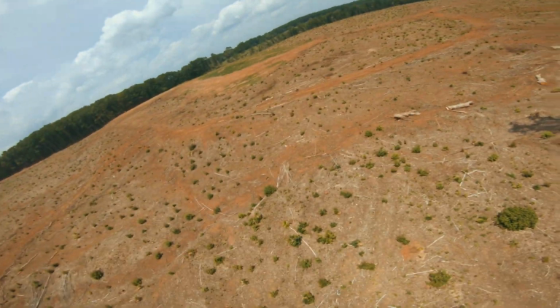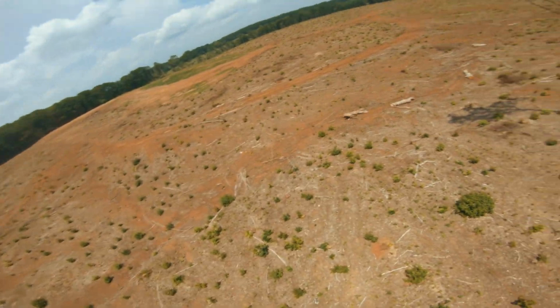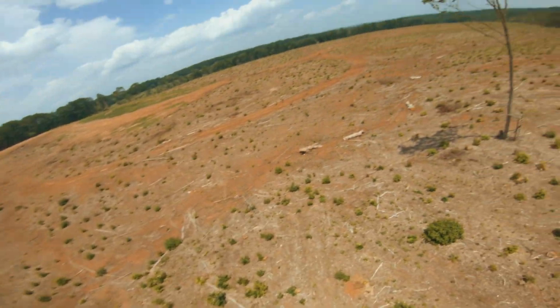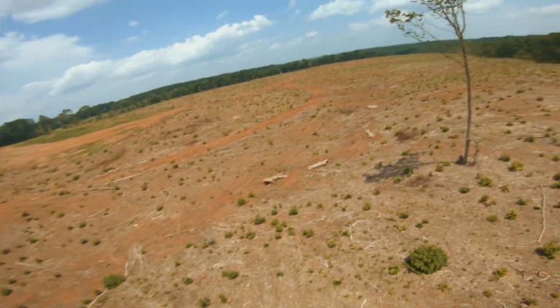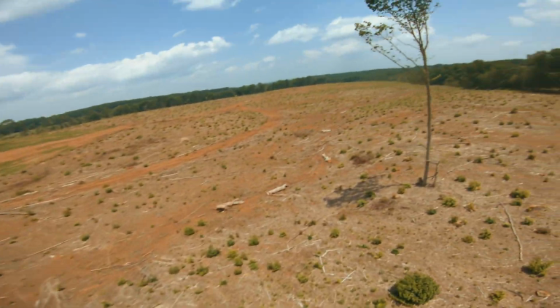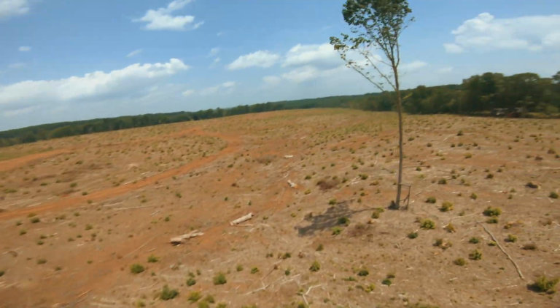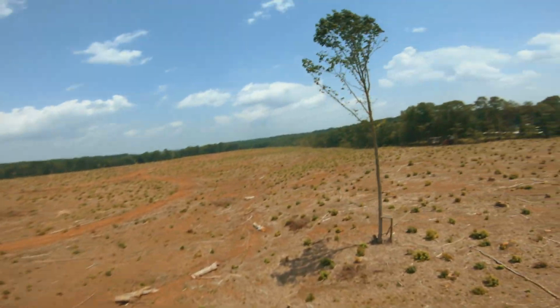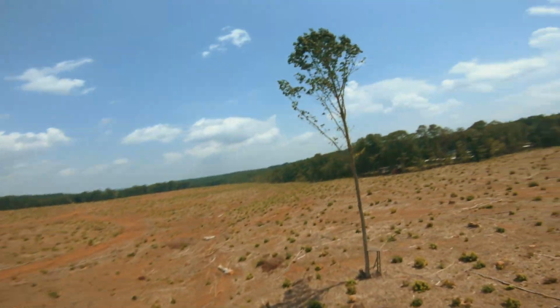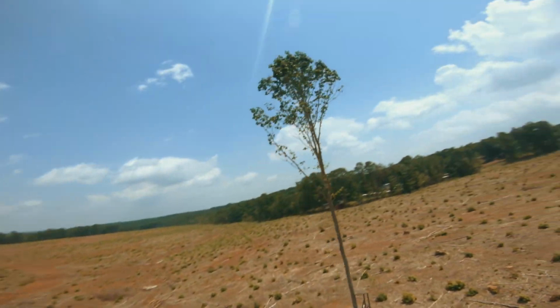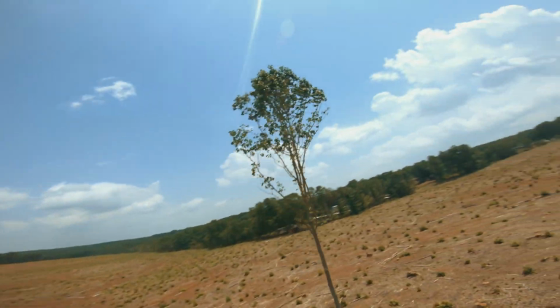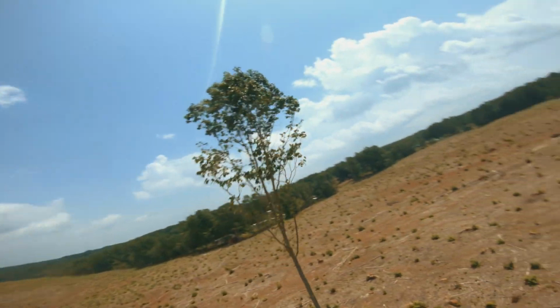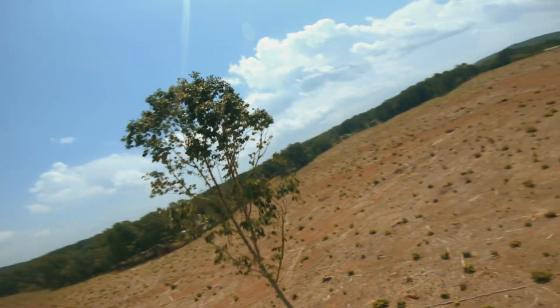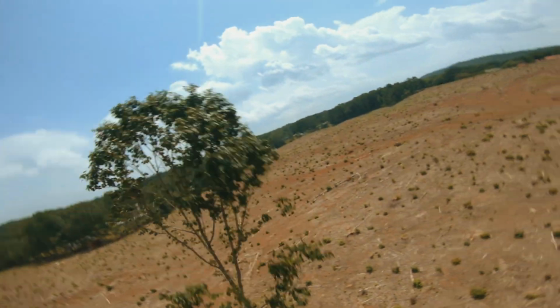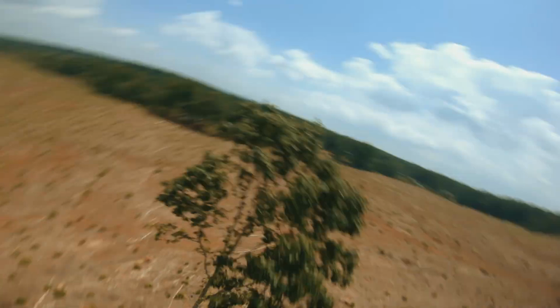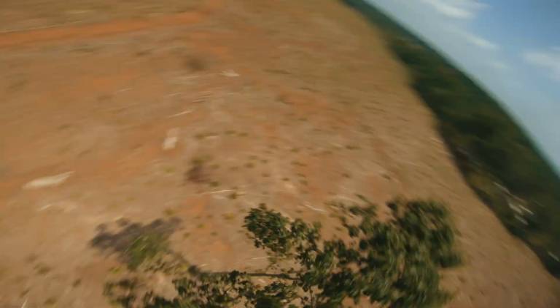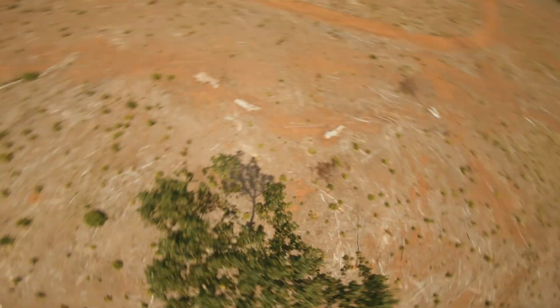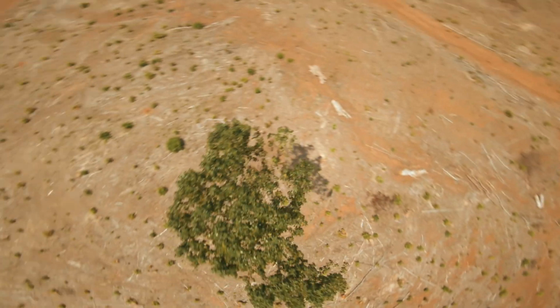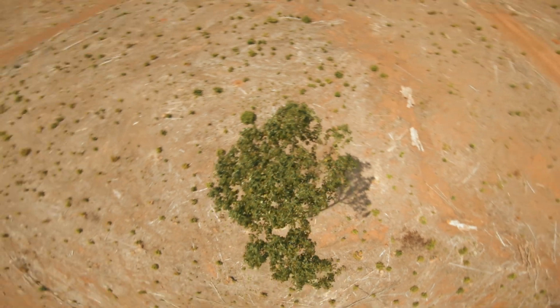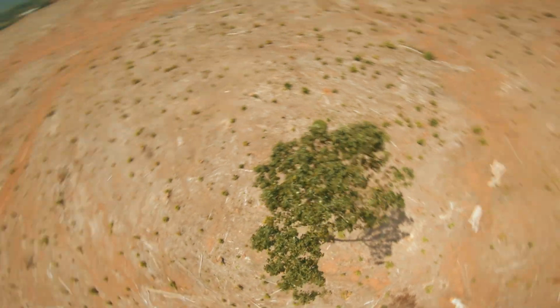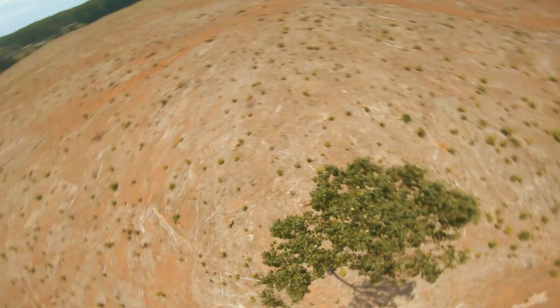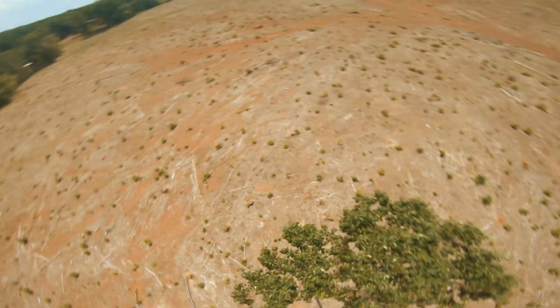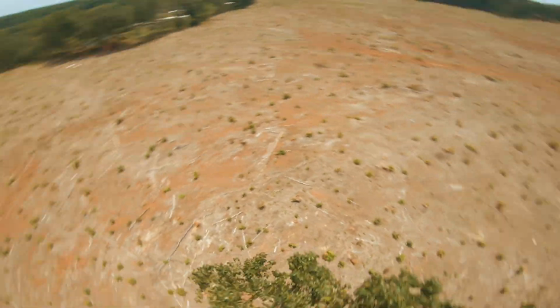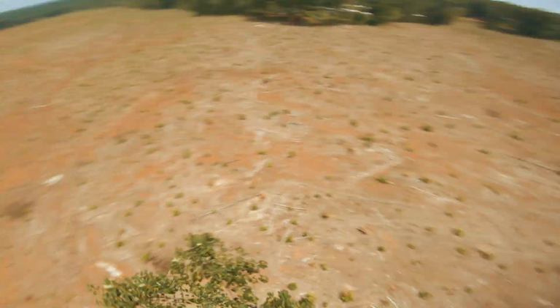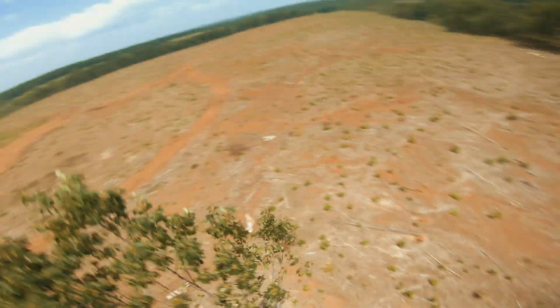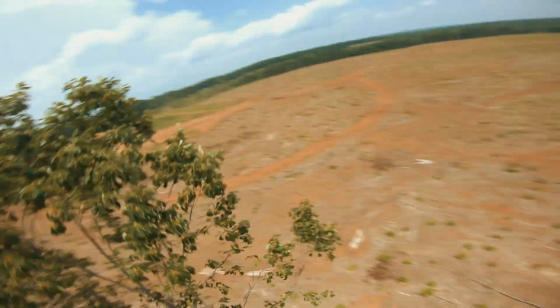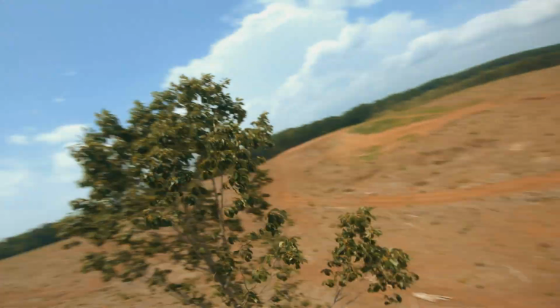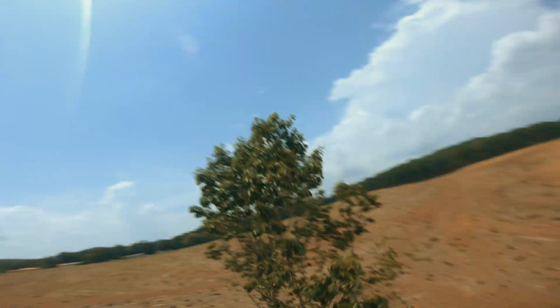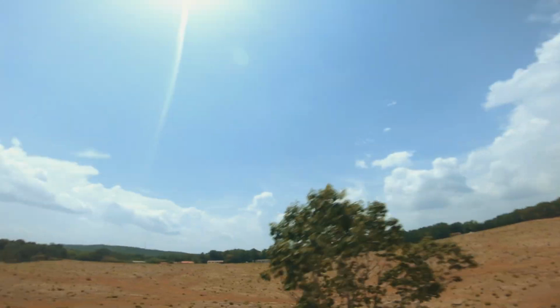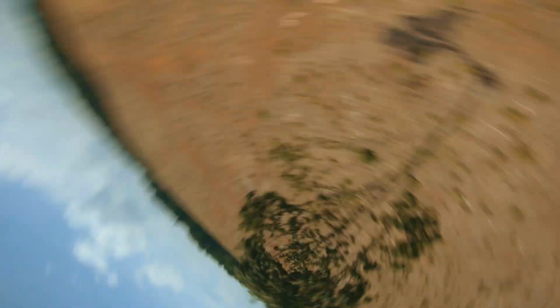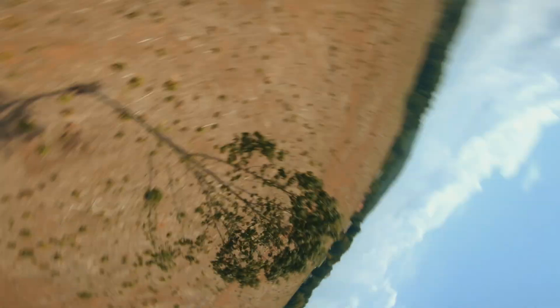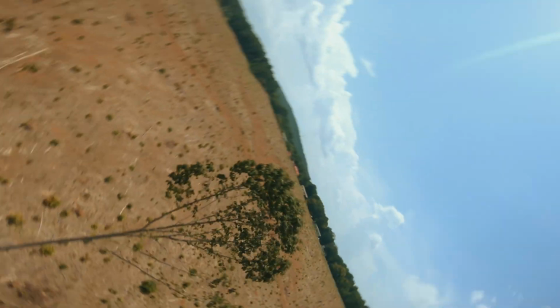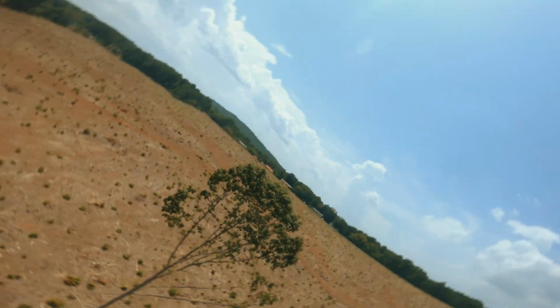Little bobble there, not too bad. Considering the aggressive action, it's not to be unexpected.